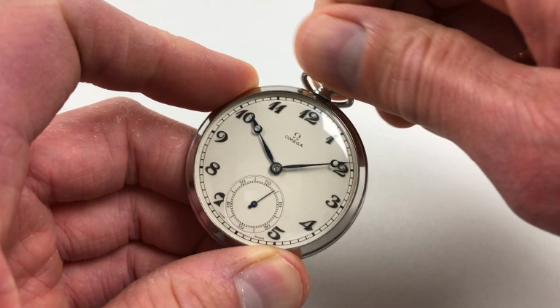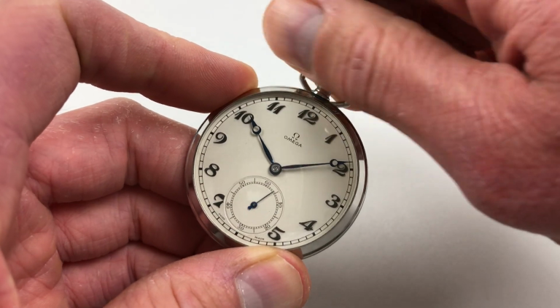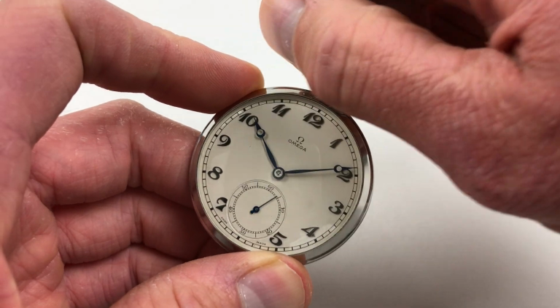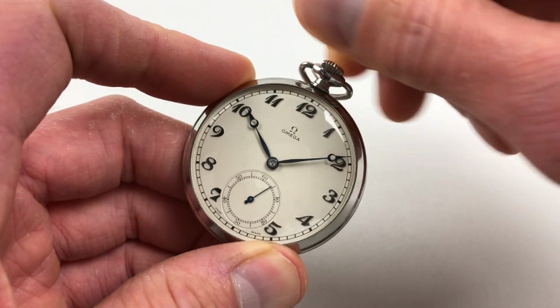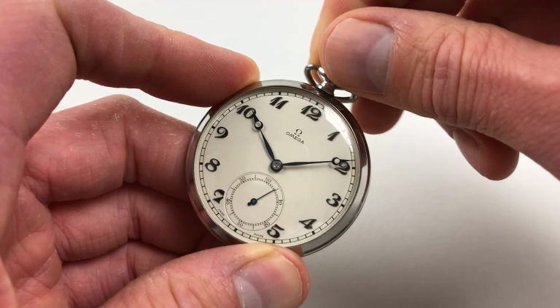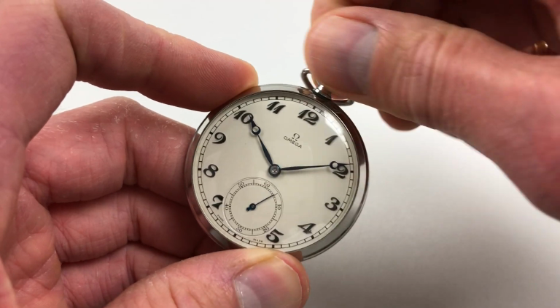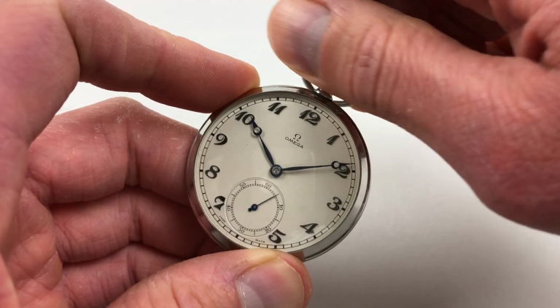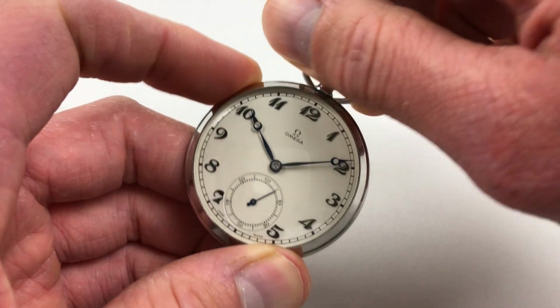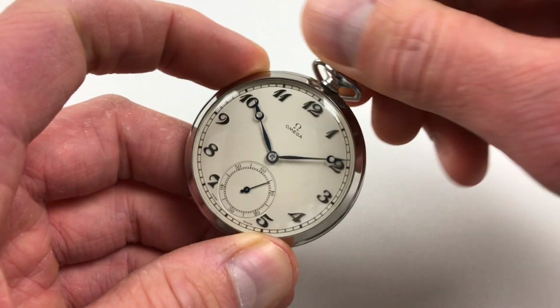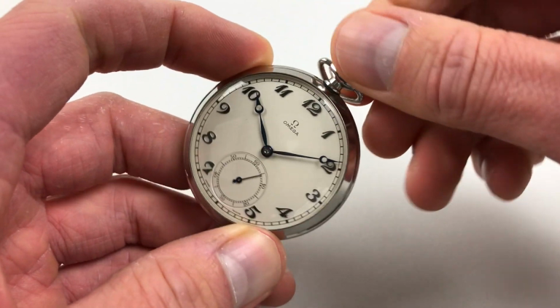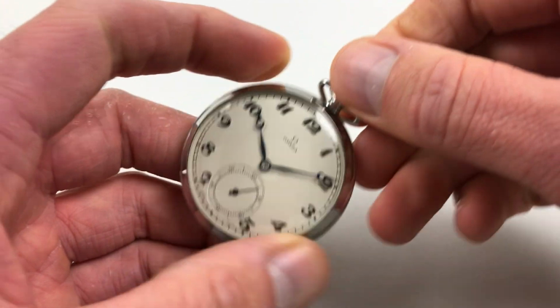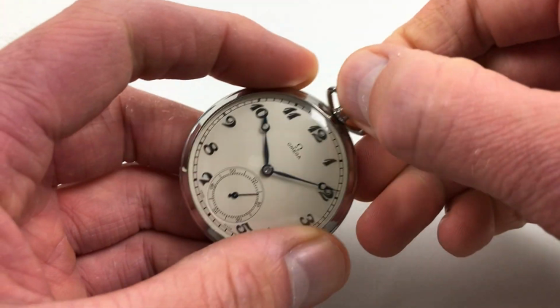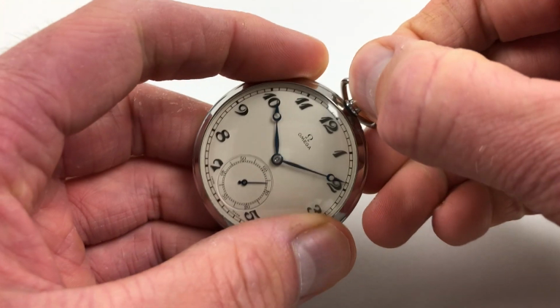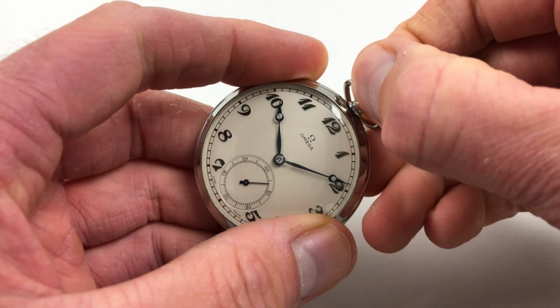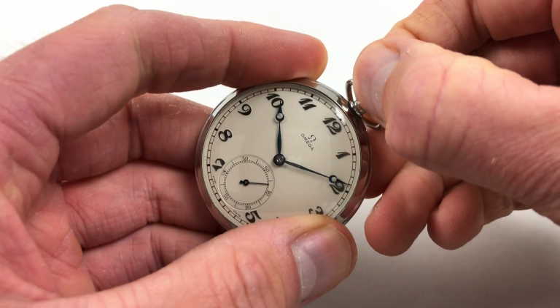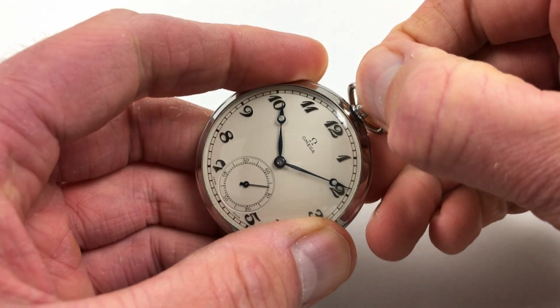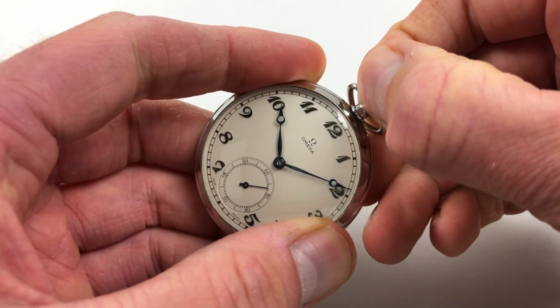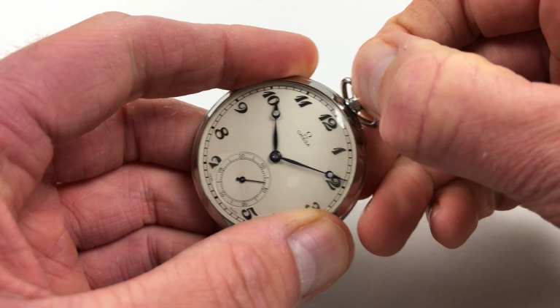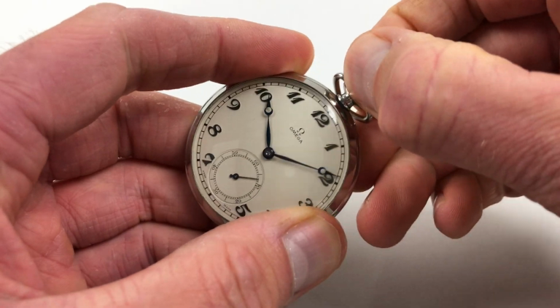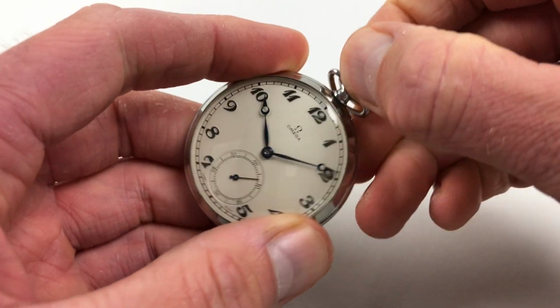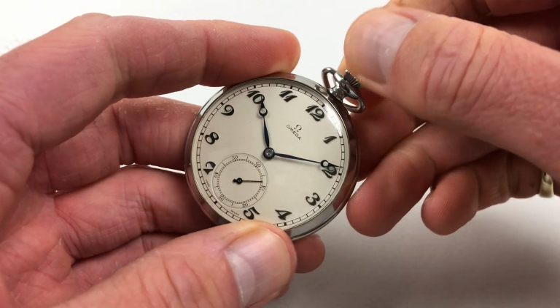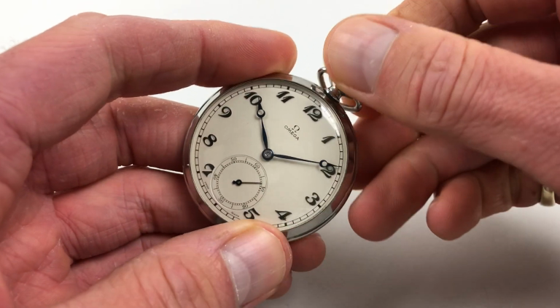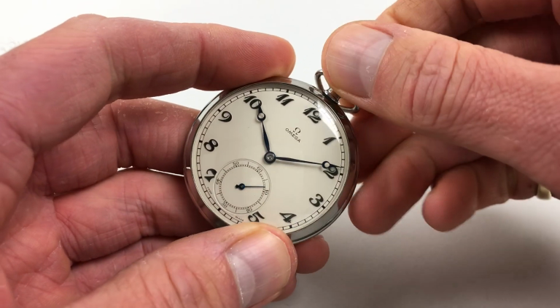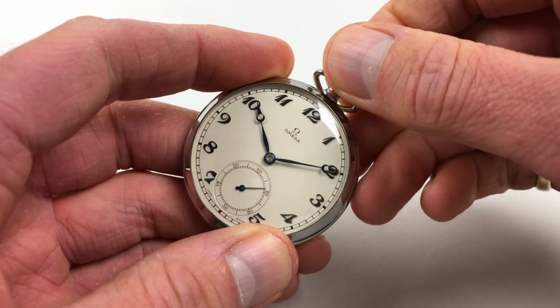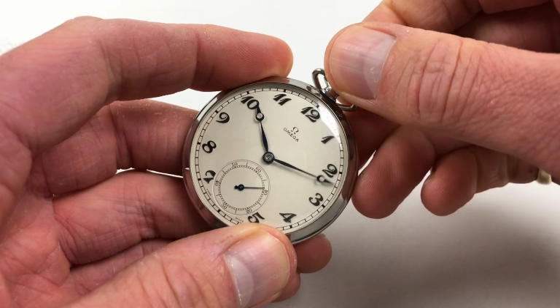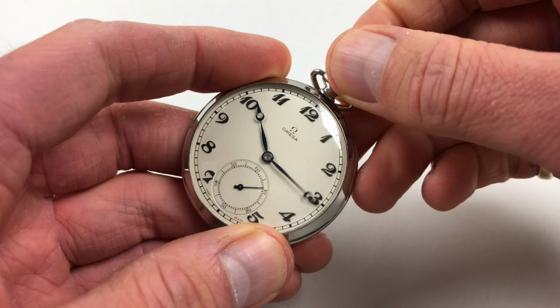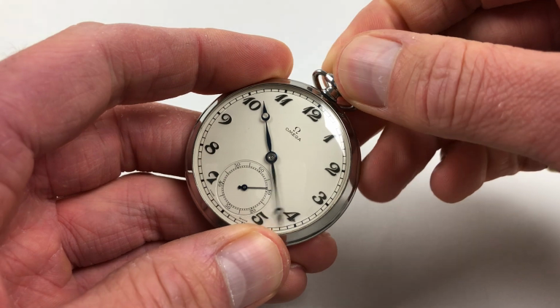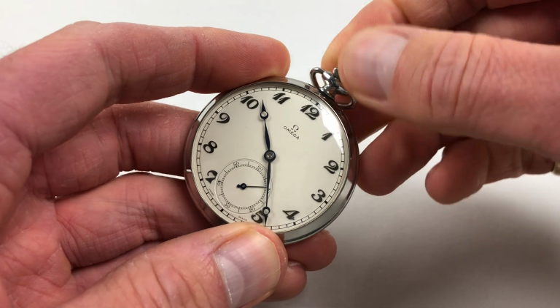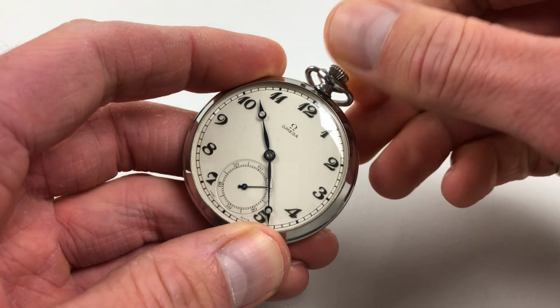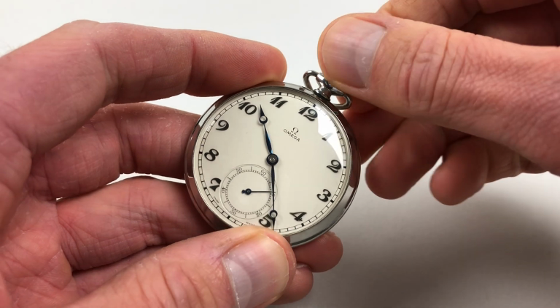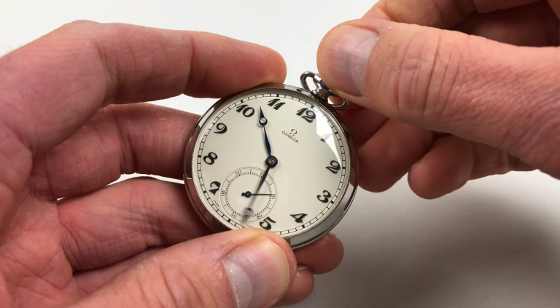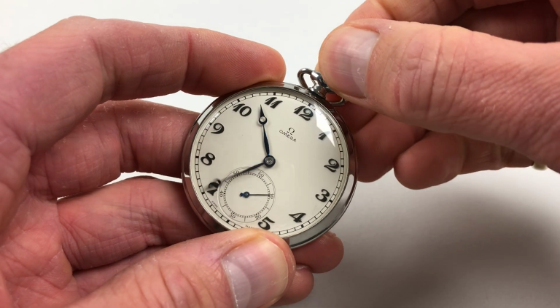Hand settings adjust in a normal manner — you just pull the crown out and then you can turn the hands to the desired time.